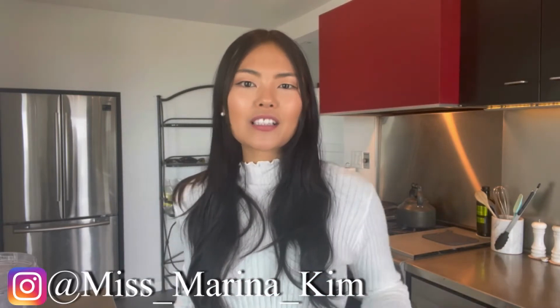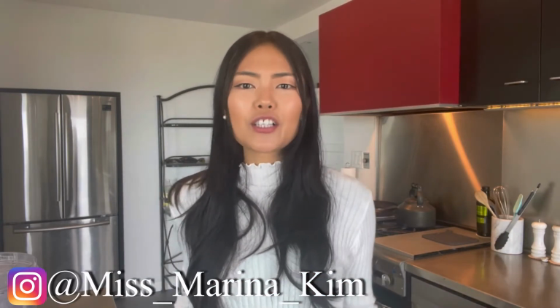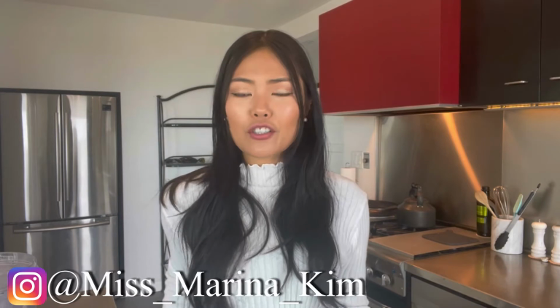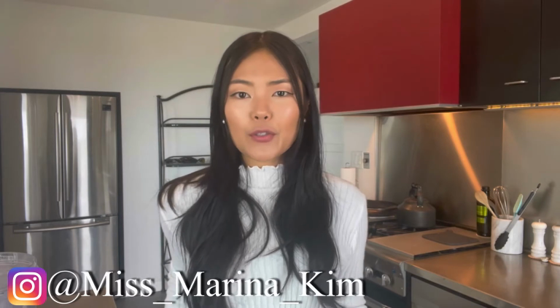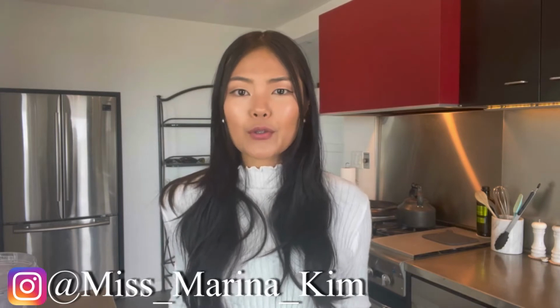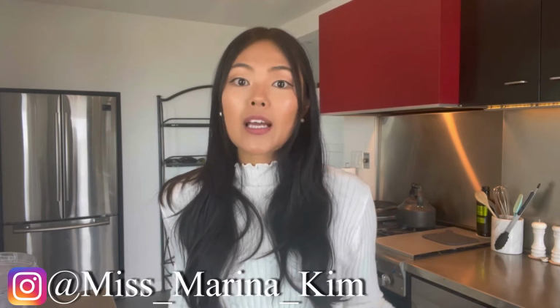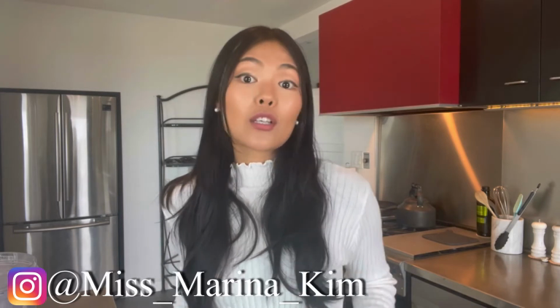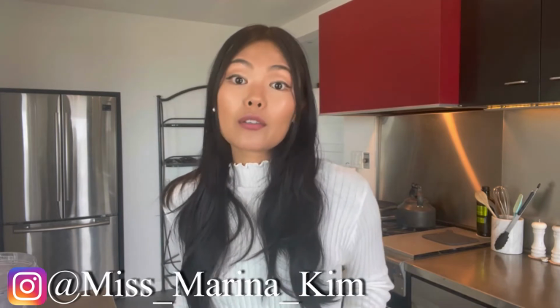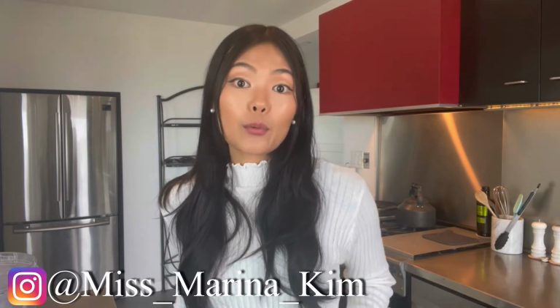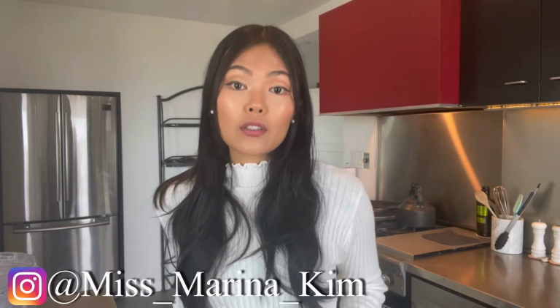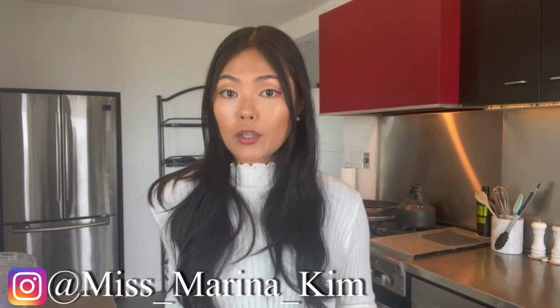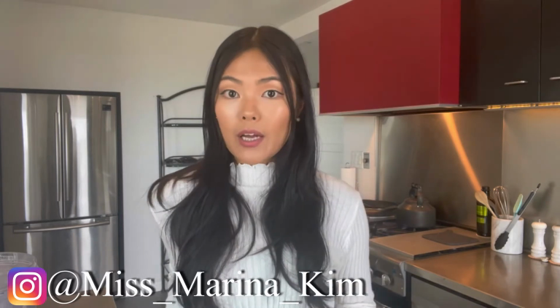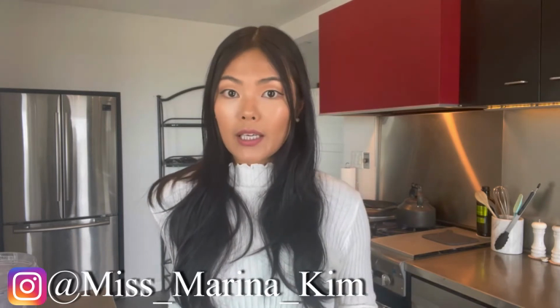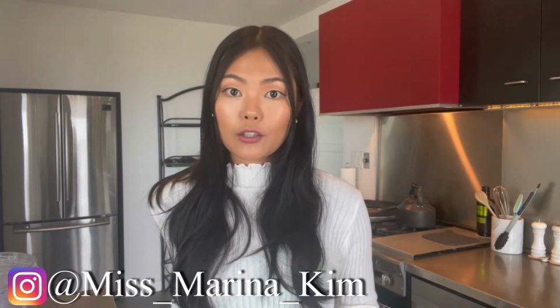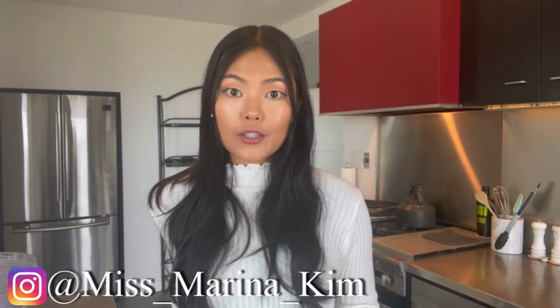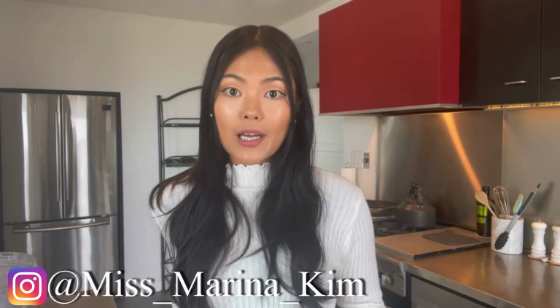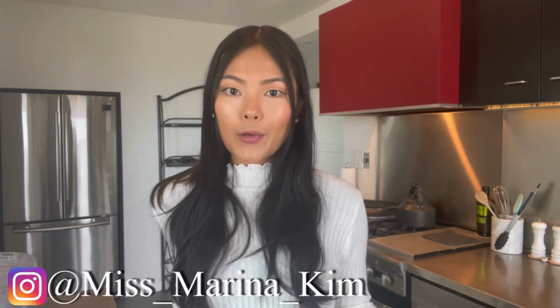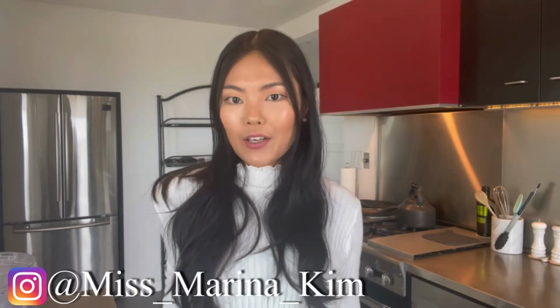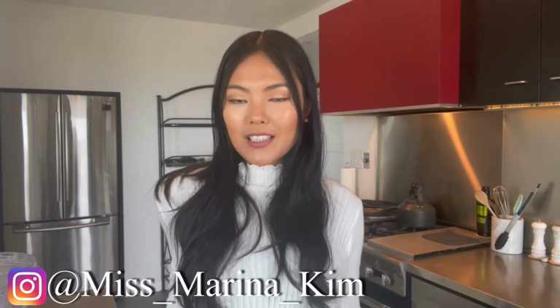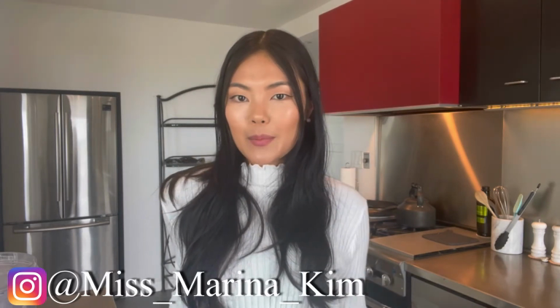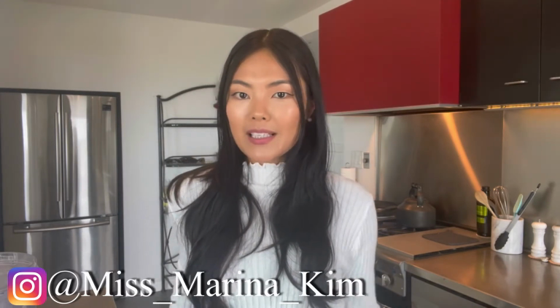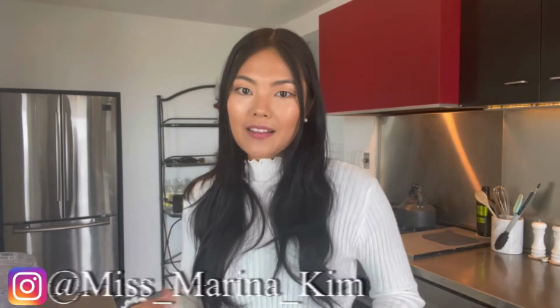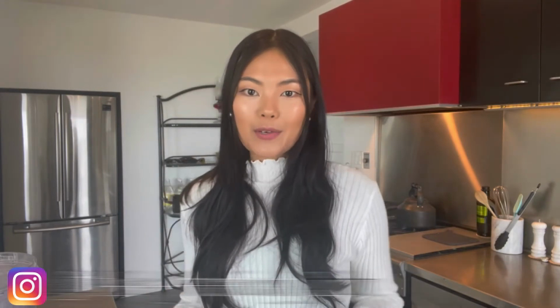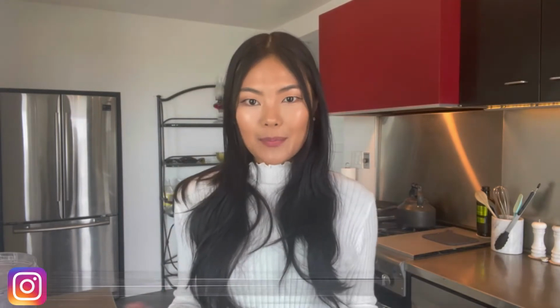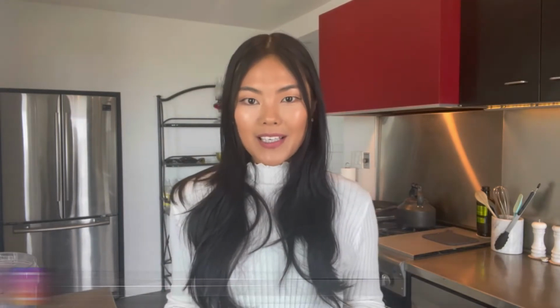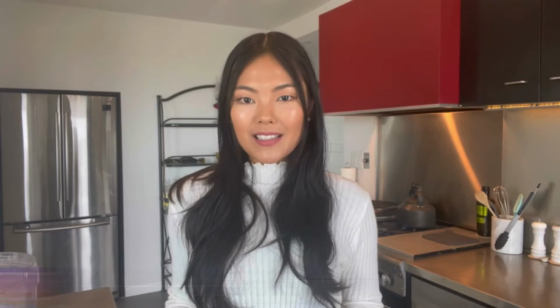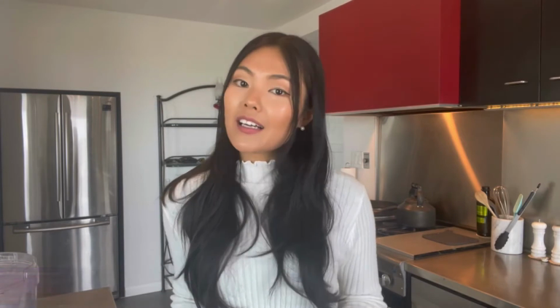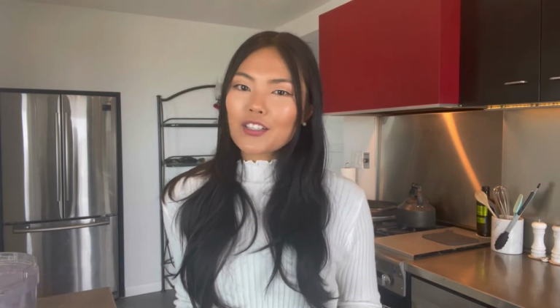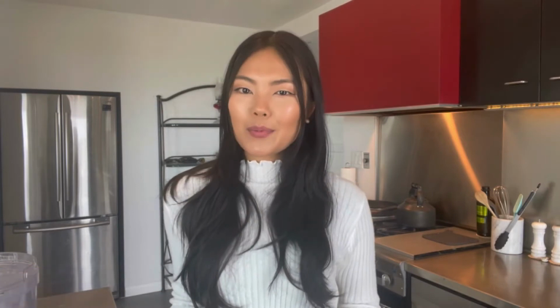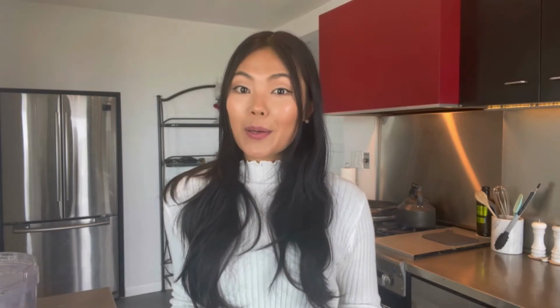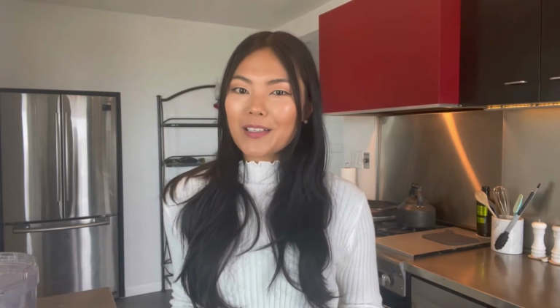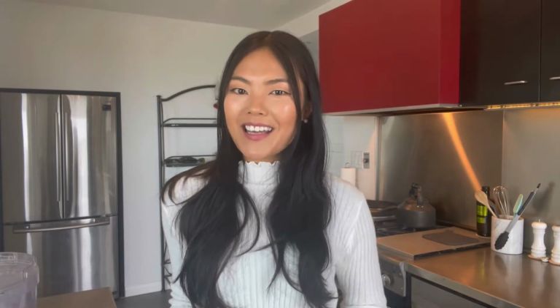I'm all about delicious food, so if you want to stick around and learn some weight-loss tips and healthy recipes, just subscribe to my channel!